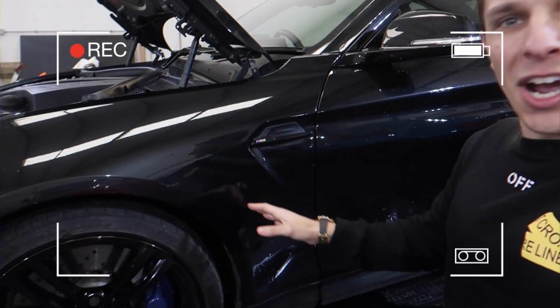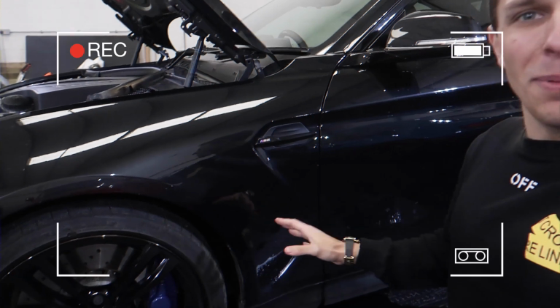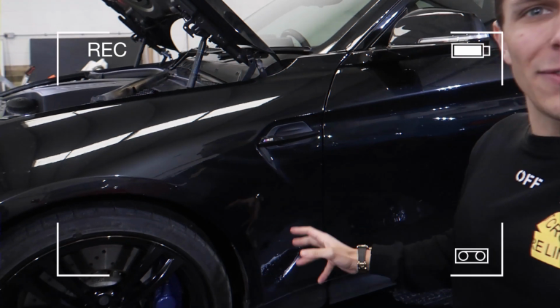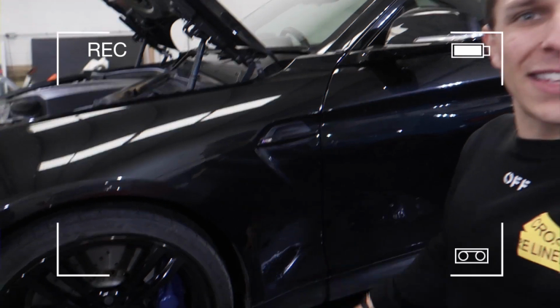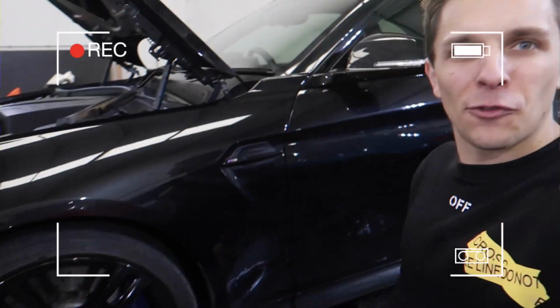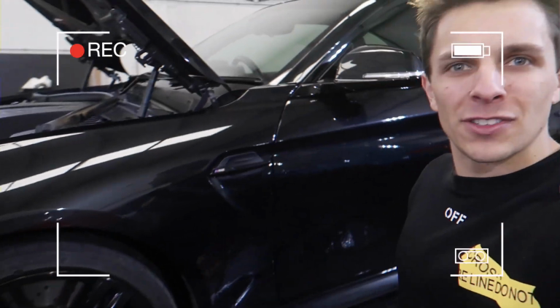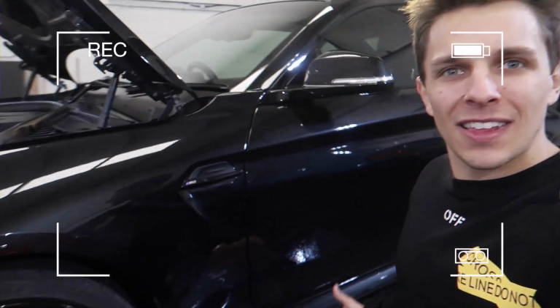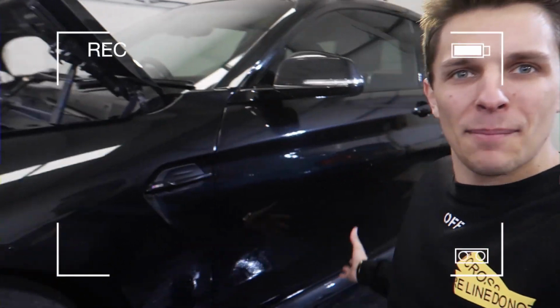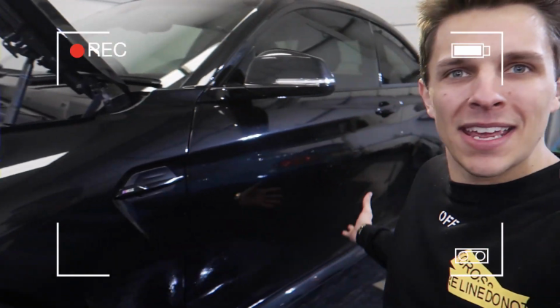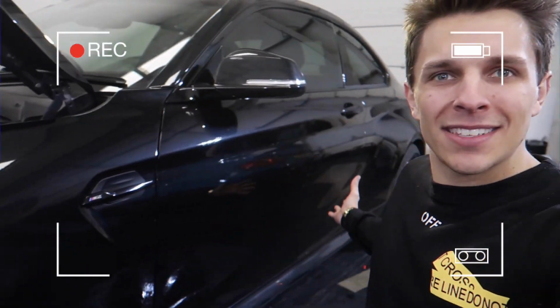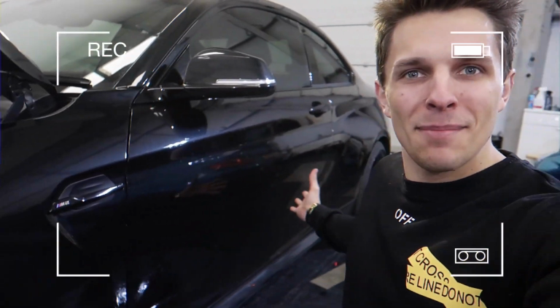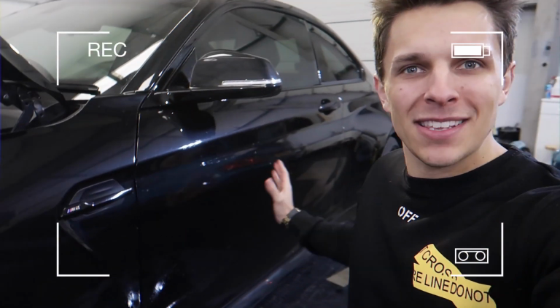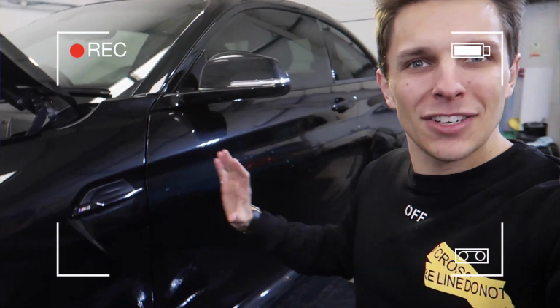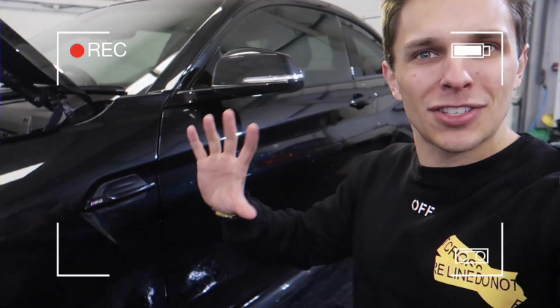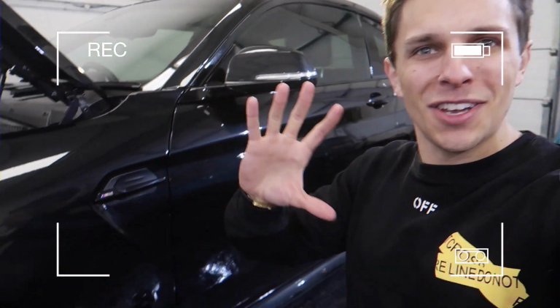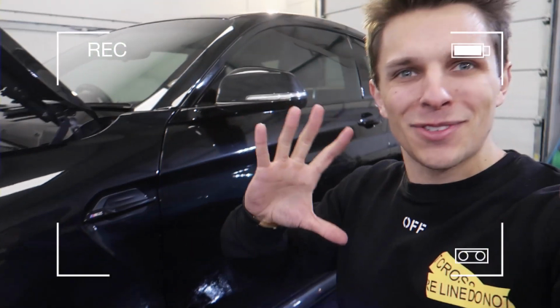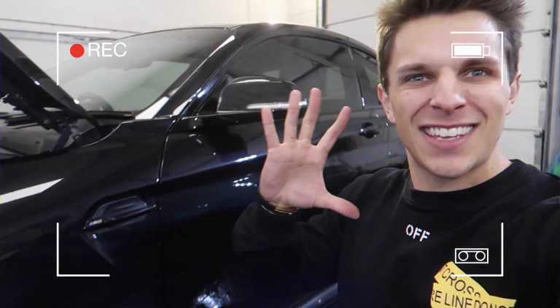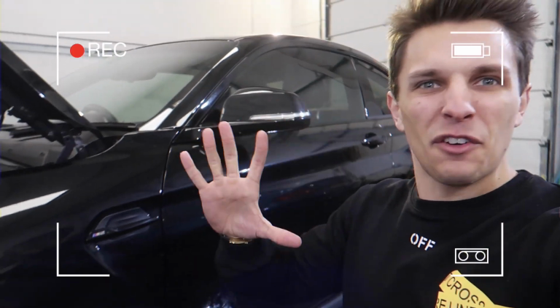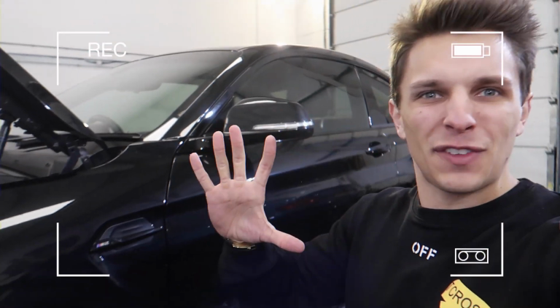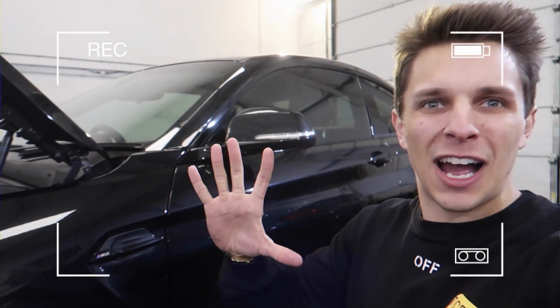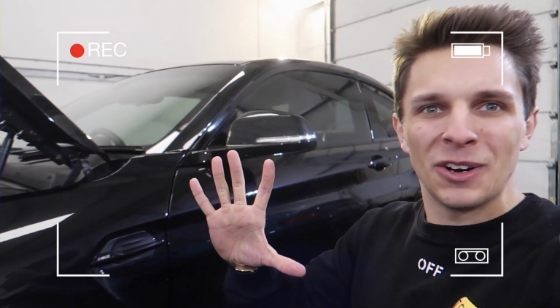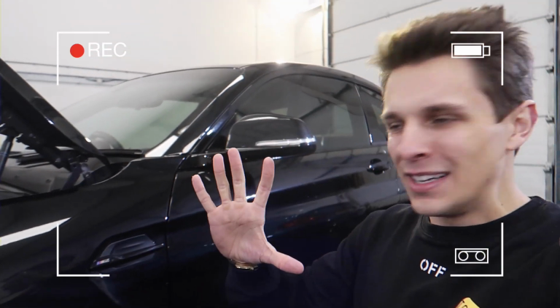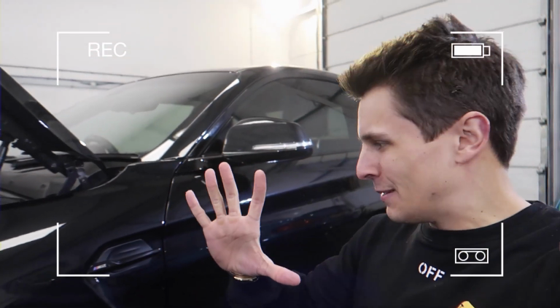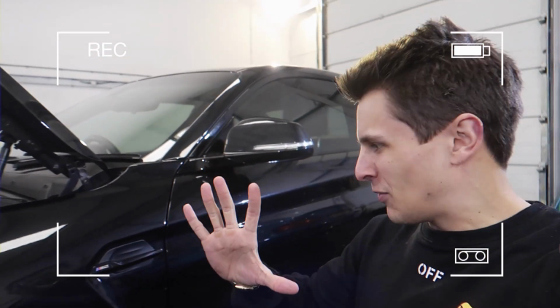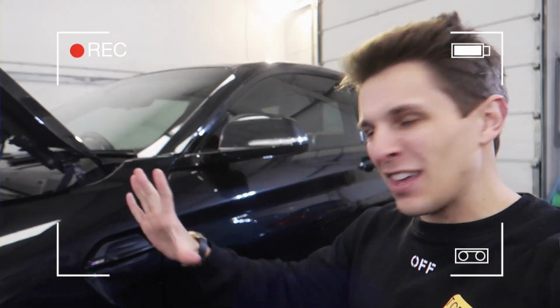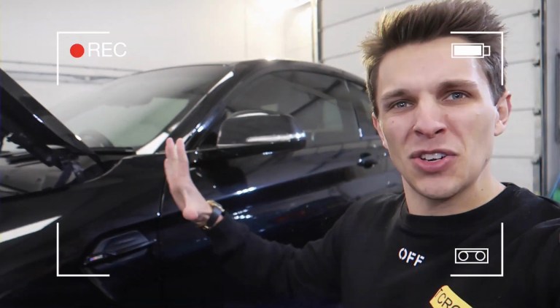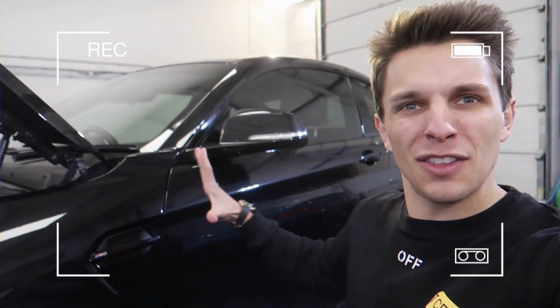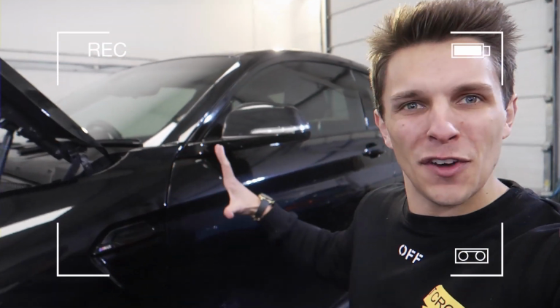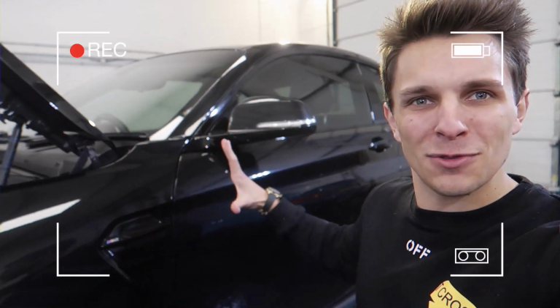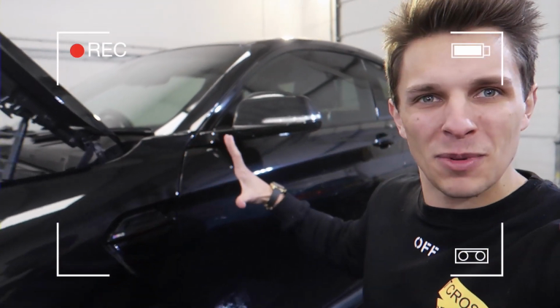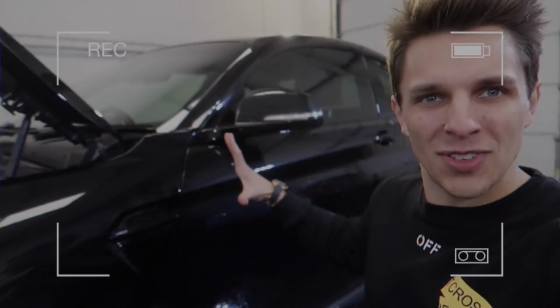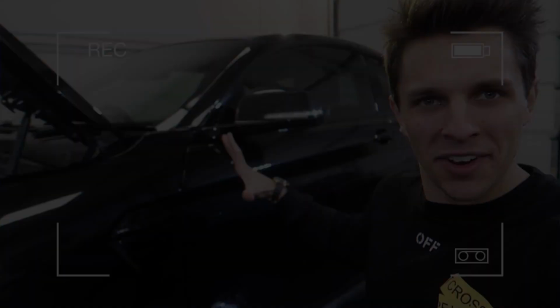I can't believe the difference that that makes. It makes it look so stealthed out. And that's only the first one we've done.